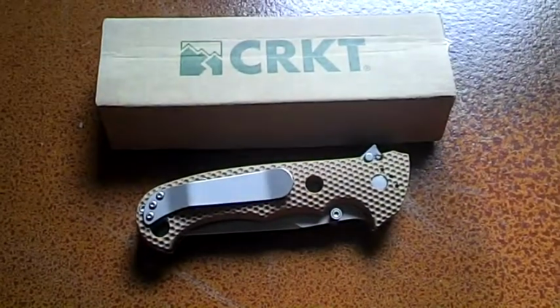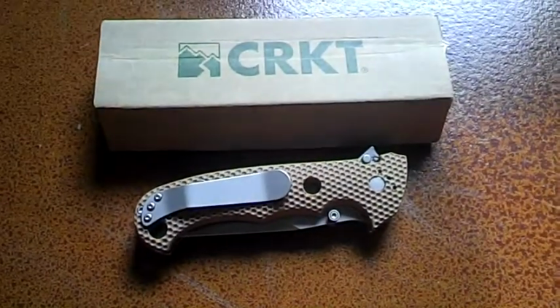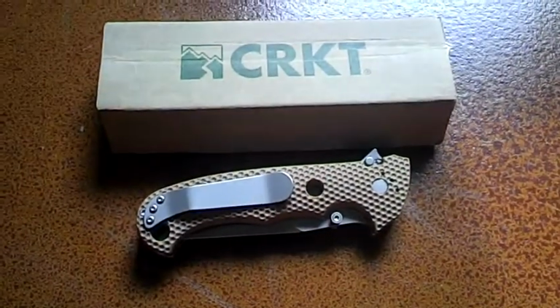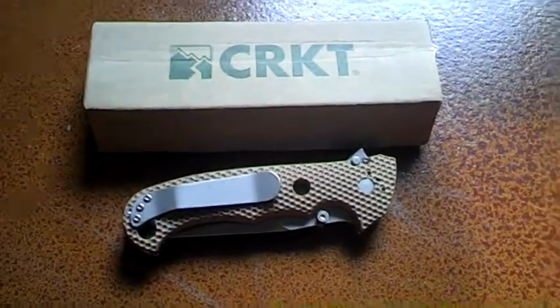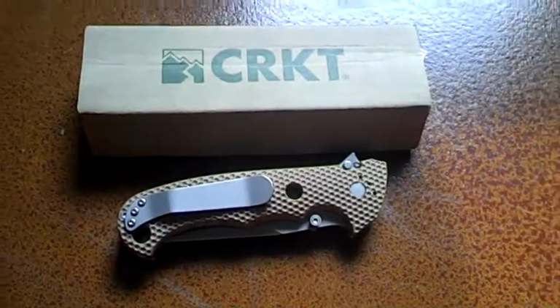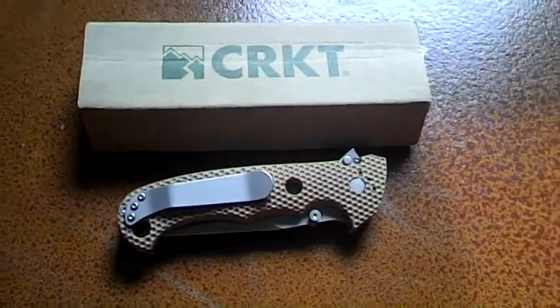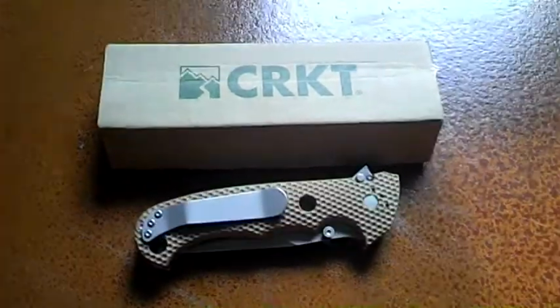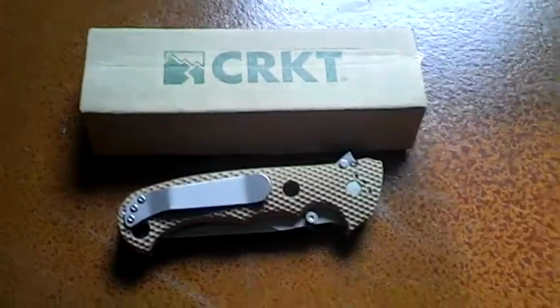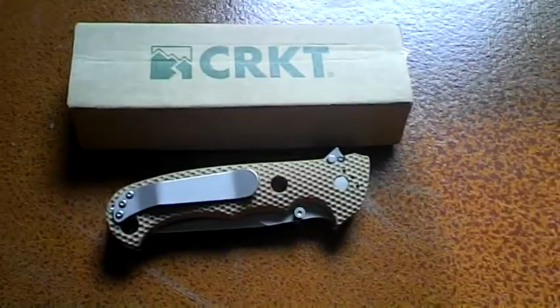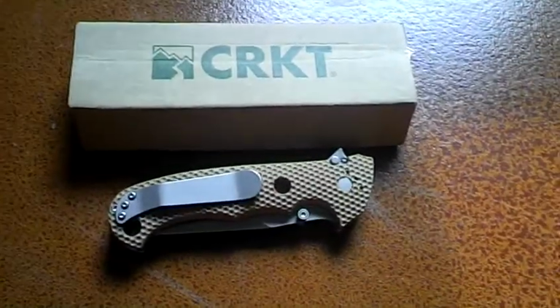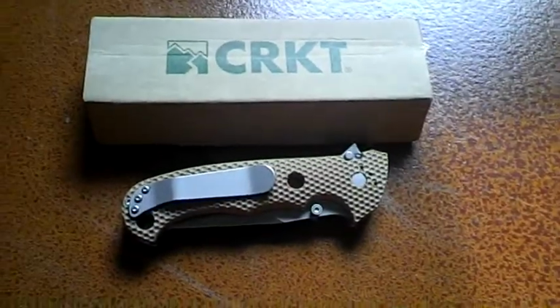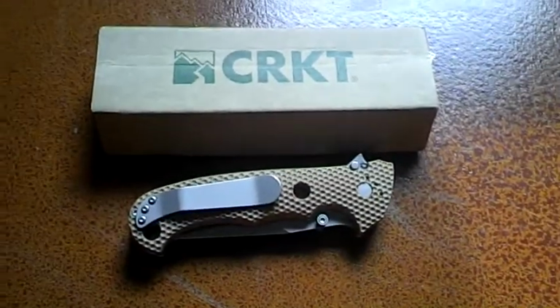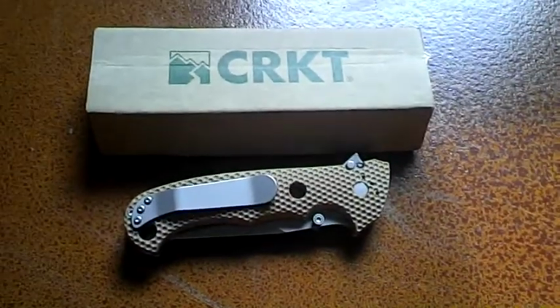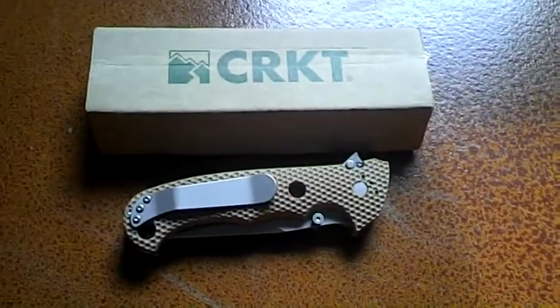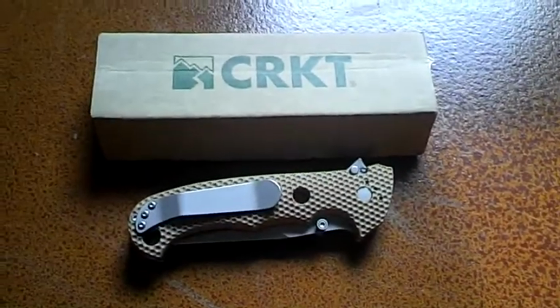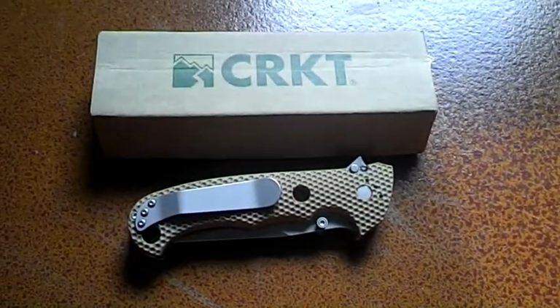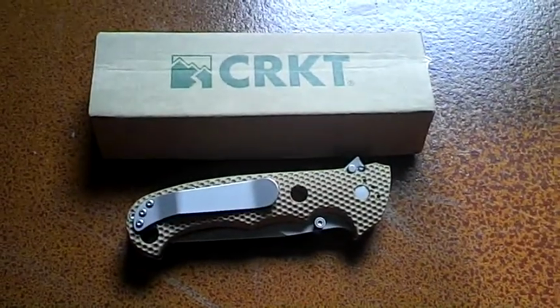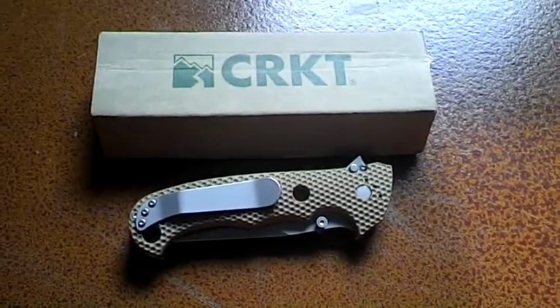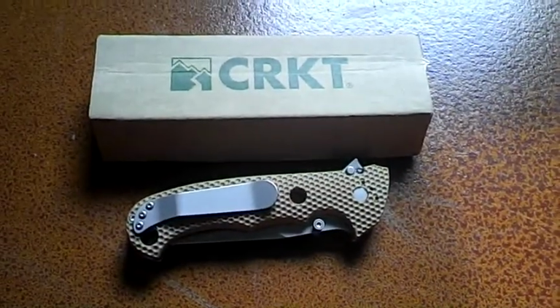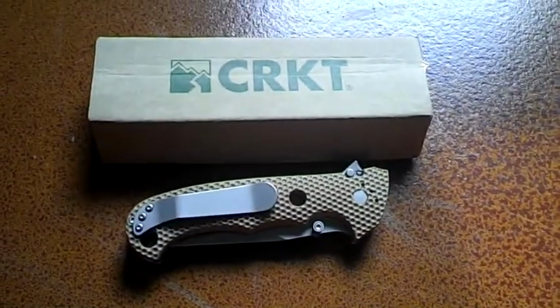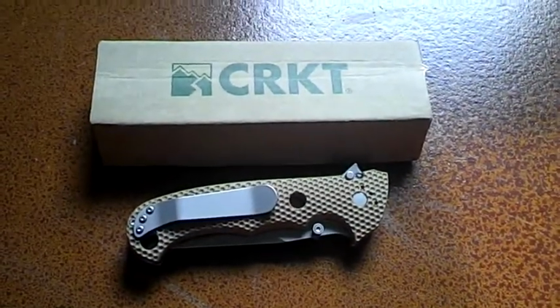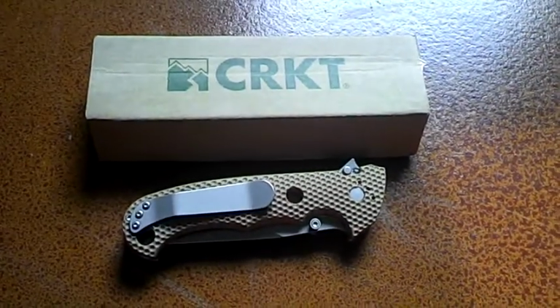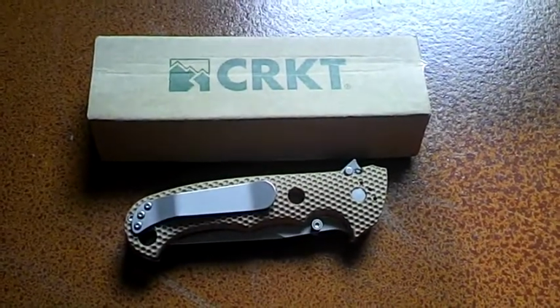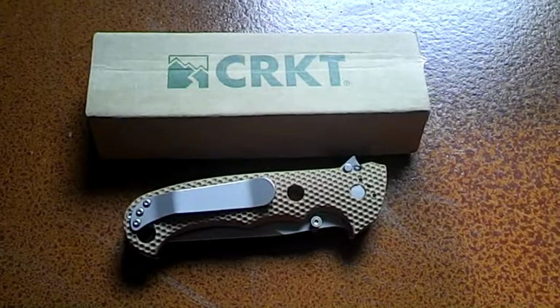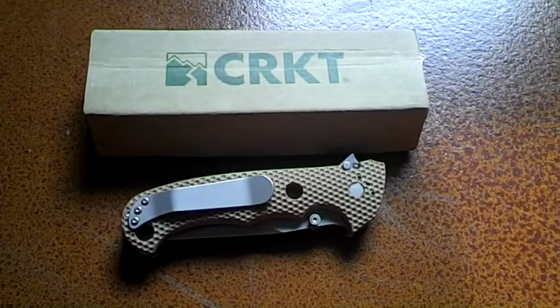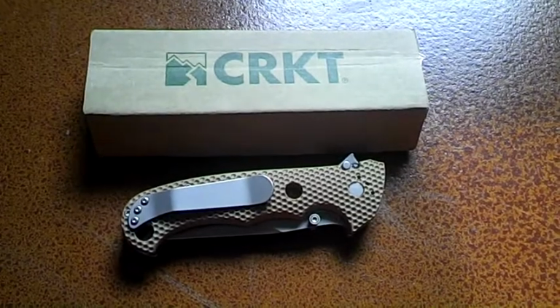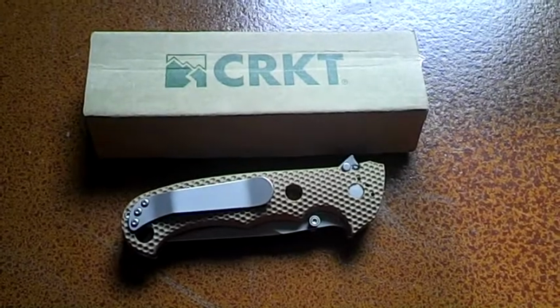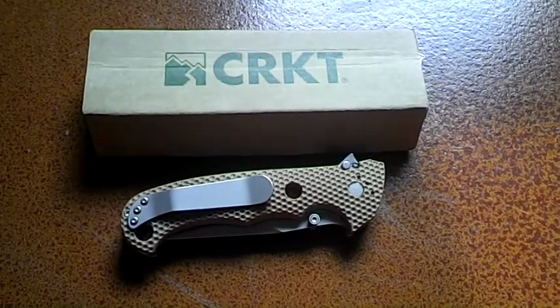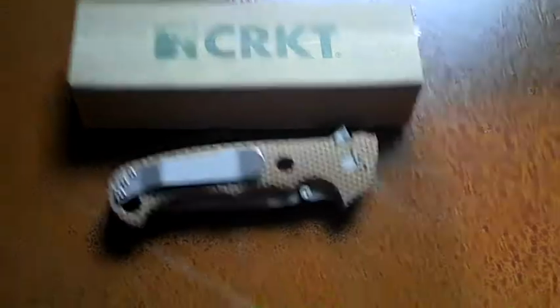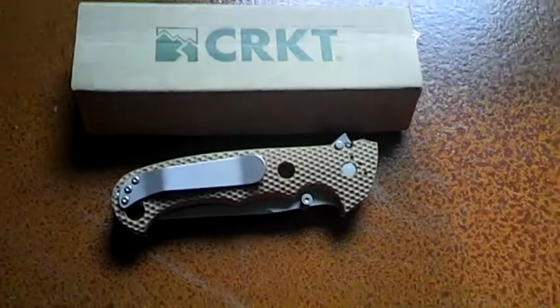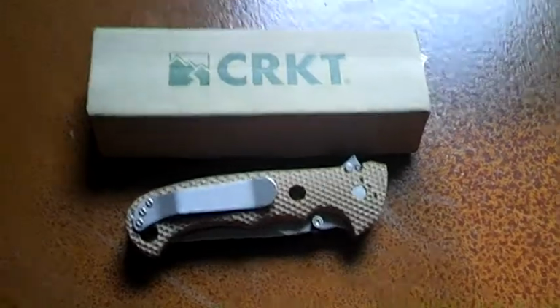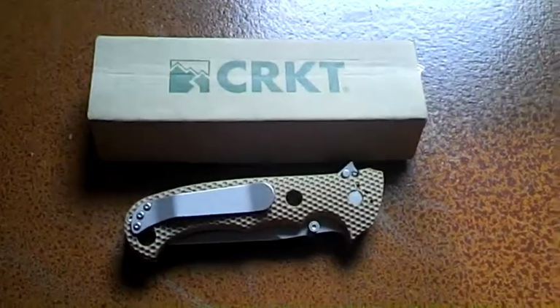Hey guys, KnifeDick here. Today I'm going to do a review on the CRKT Desert Cruiser.